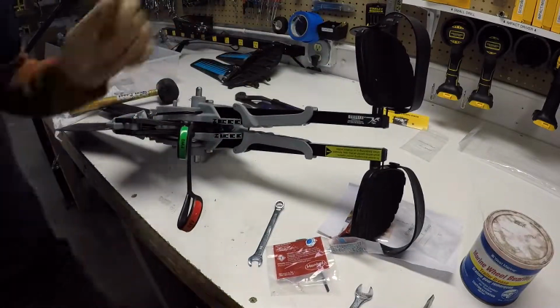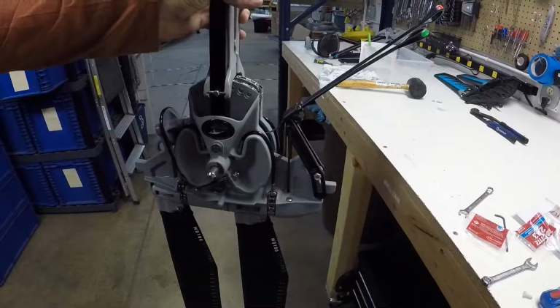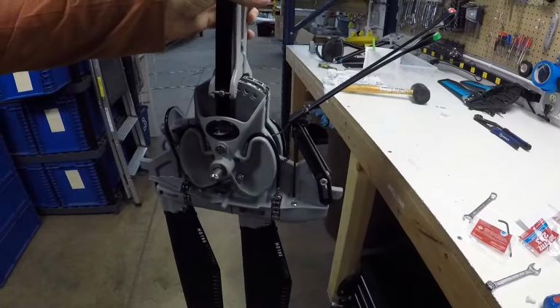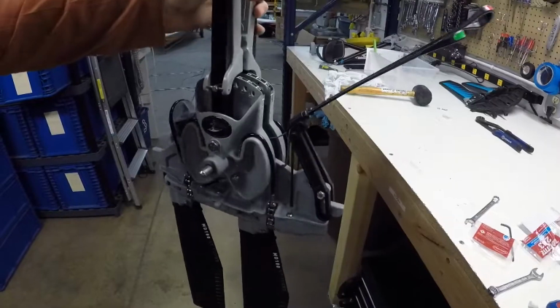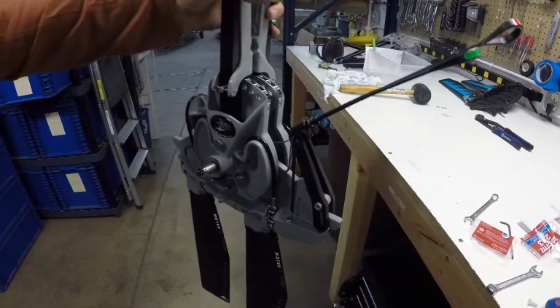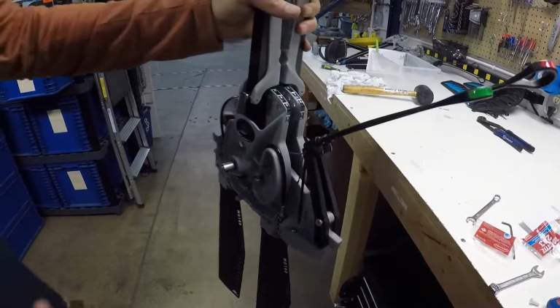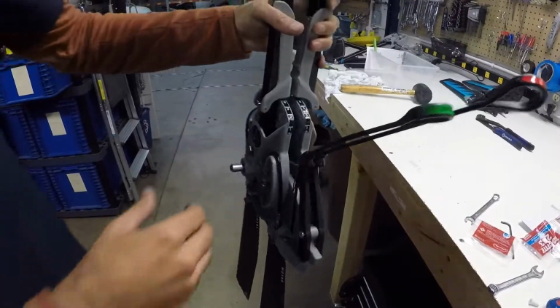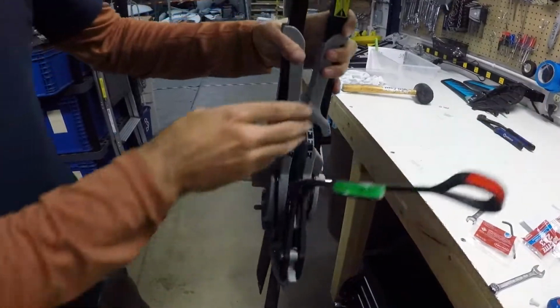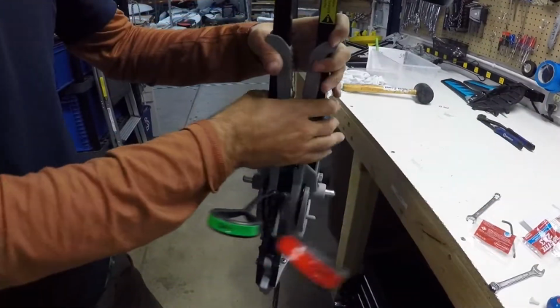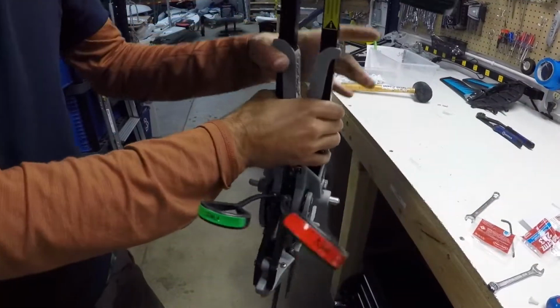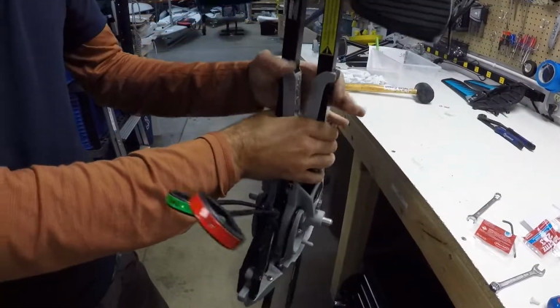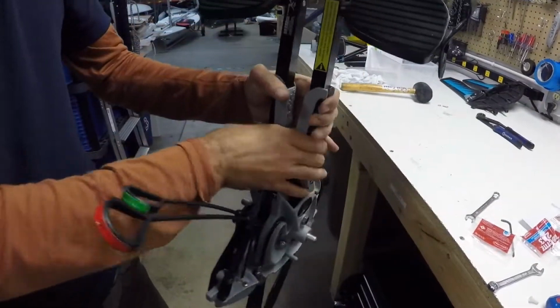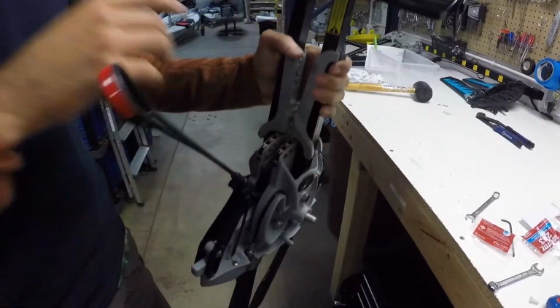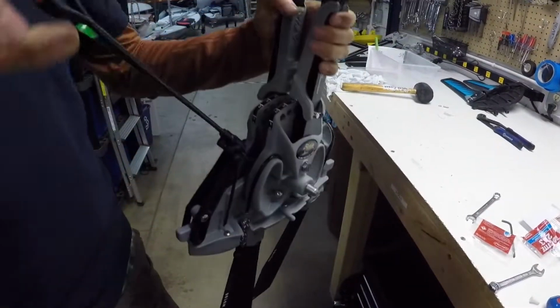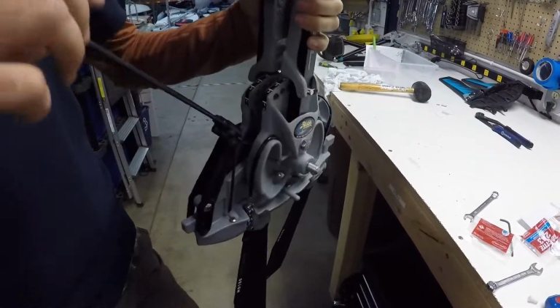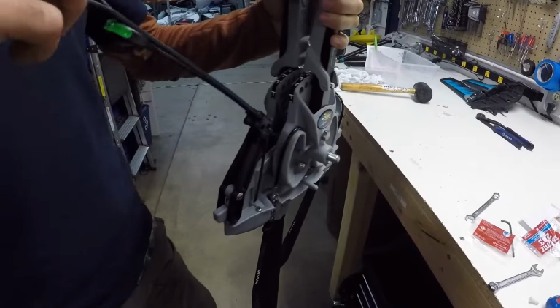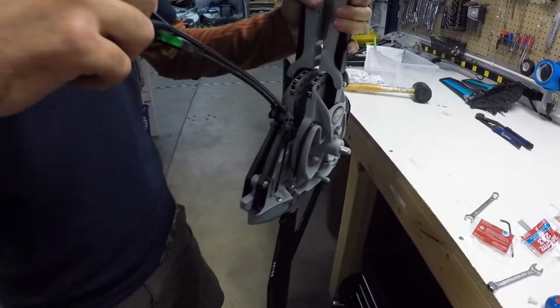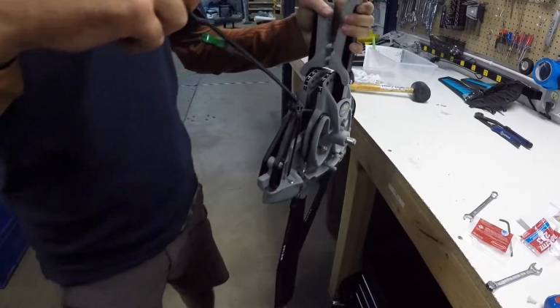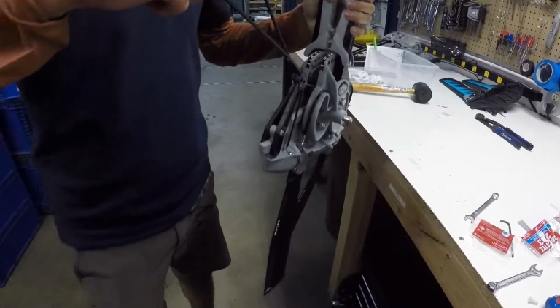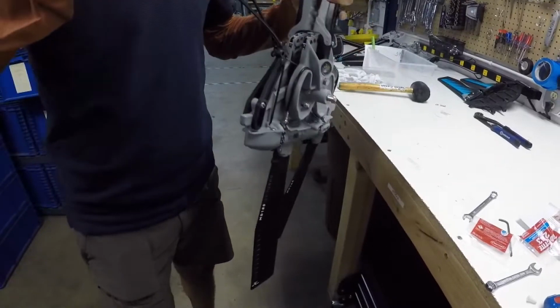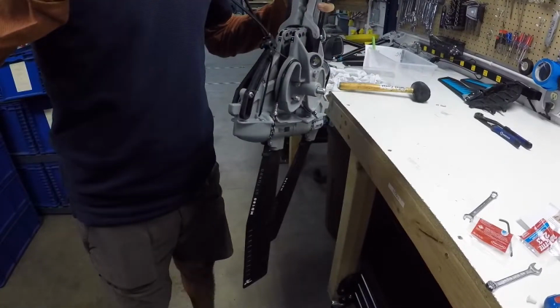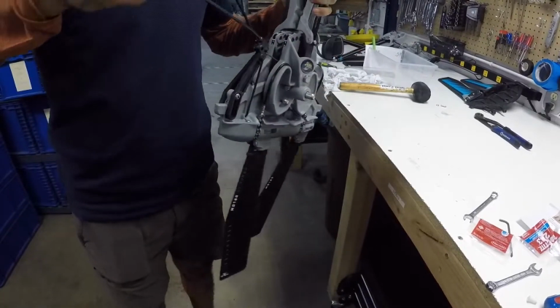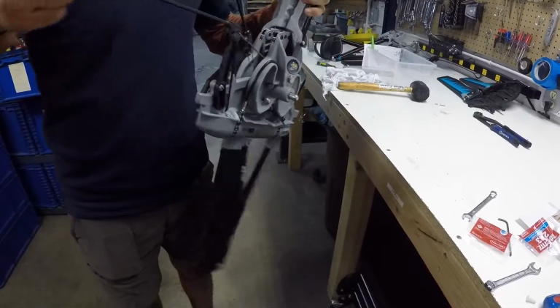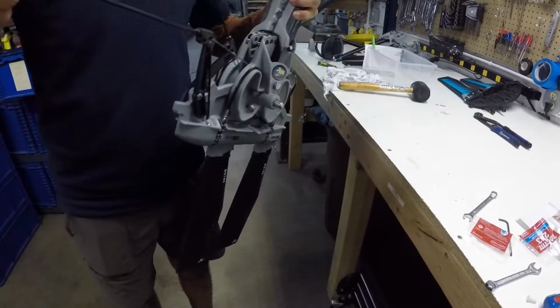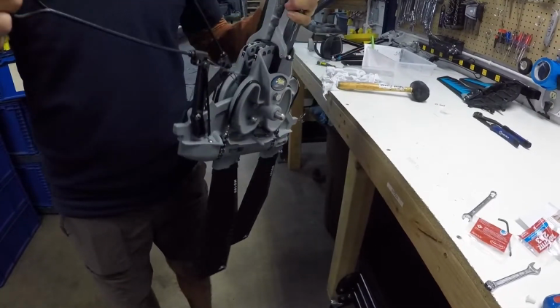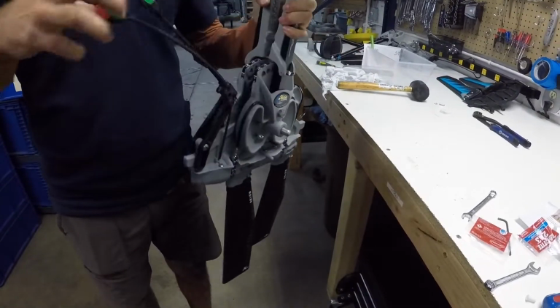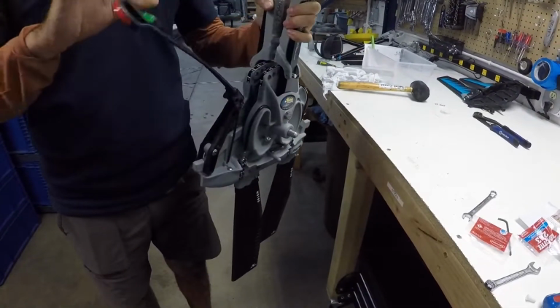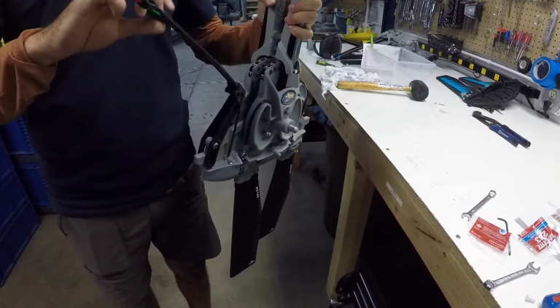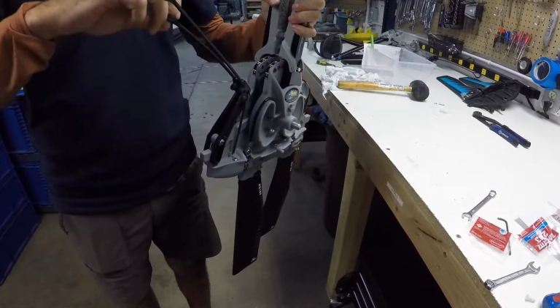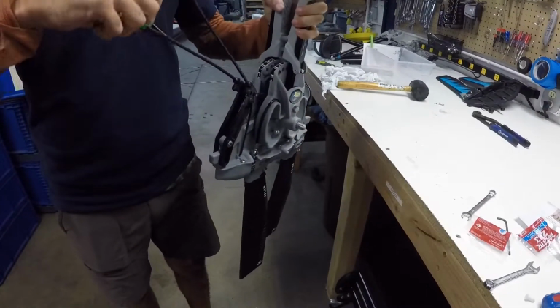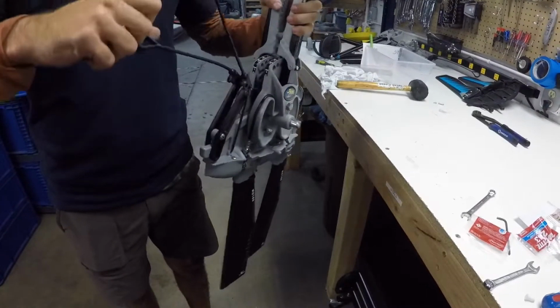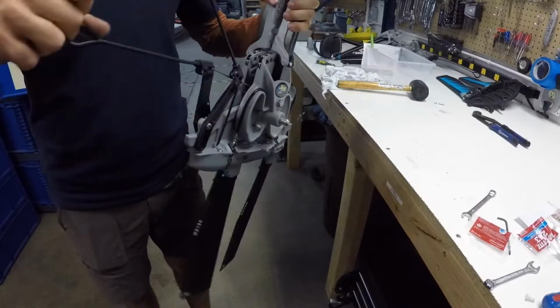And that's it — congratulations, your Mirage Drive GT is now an MD 180 V2!